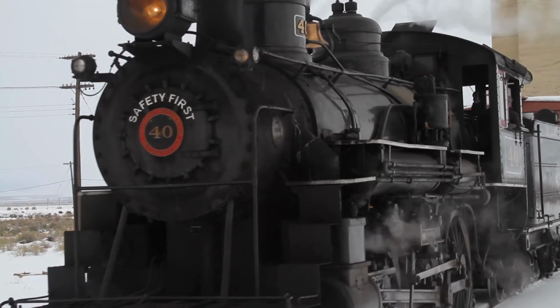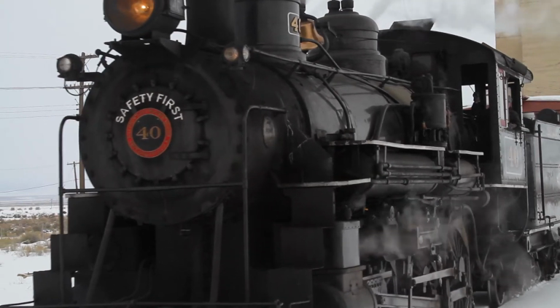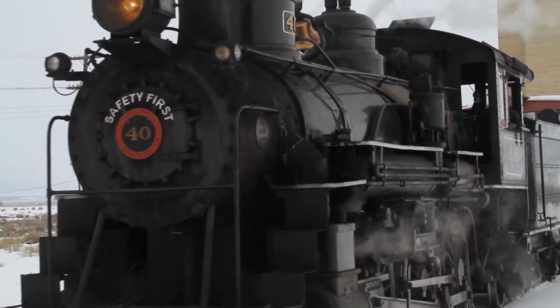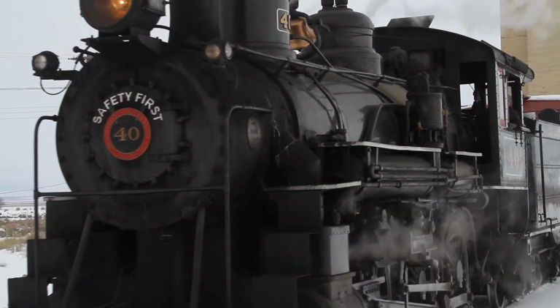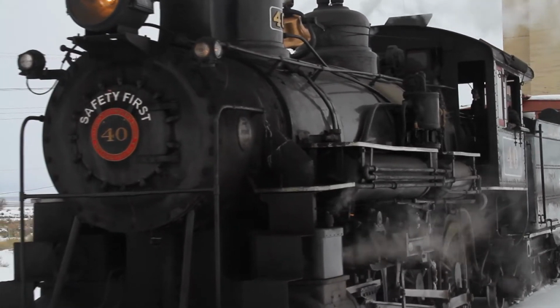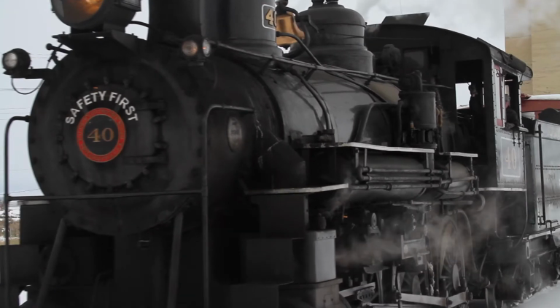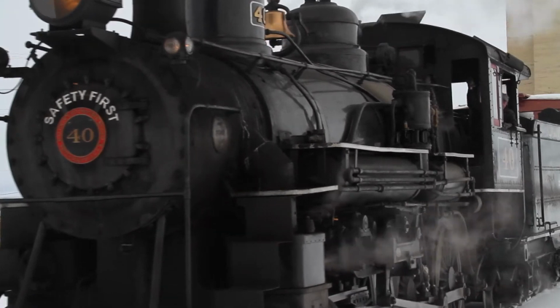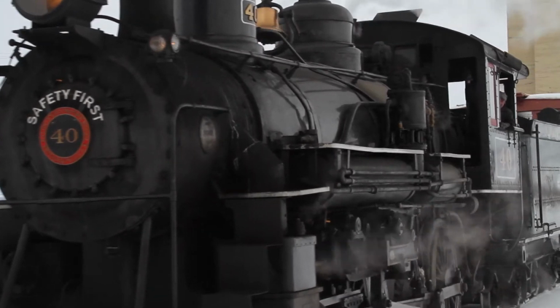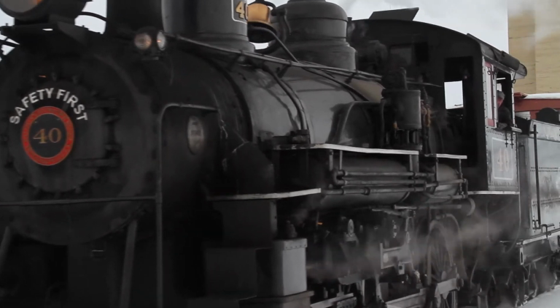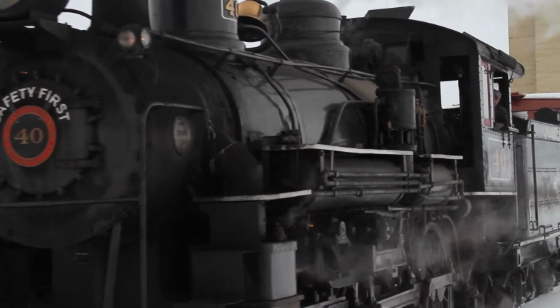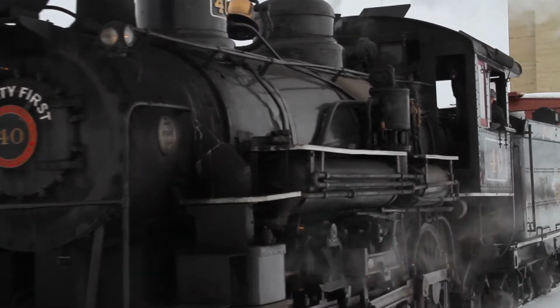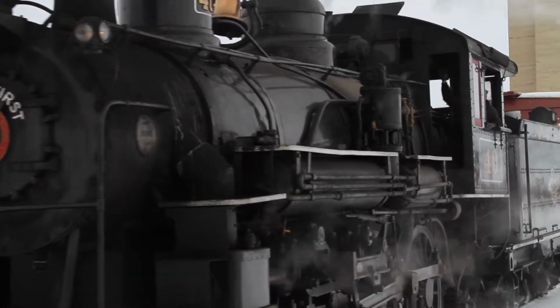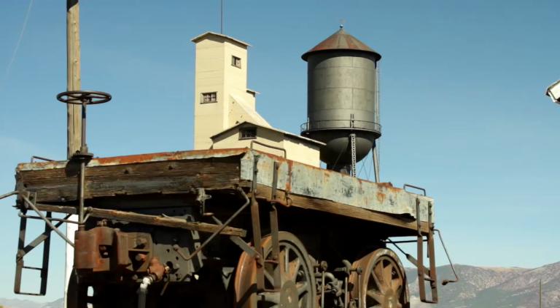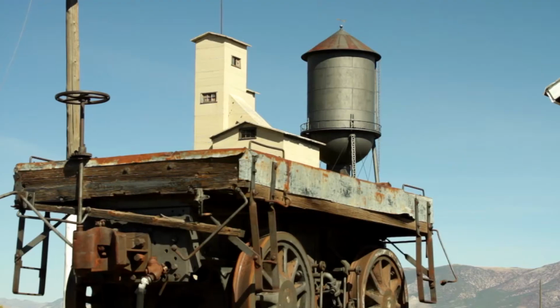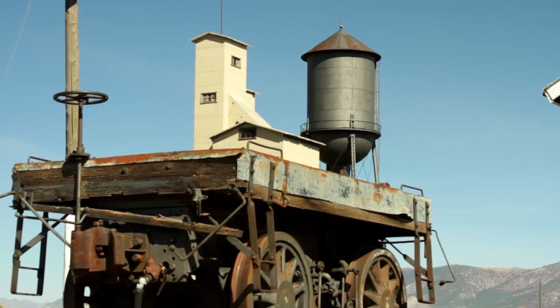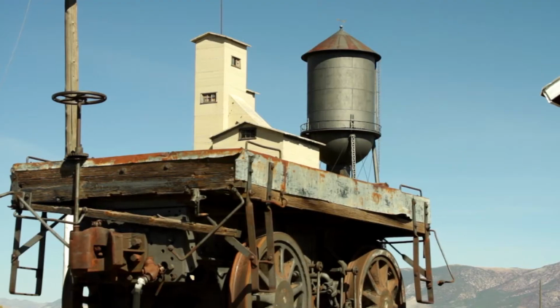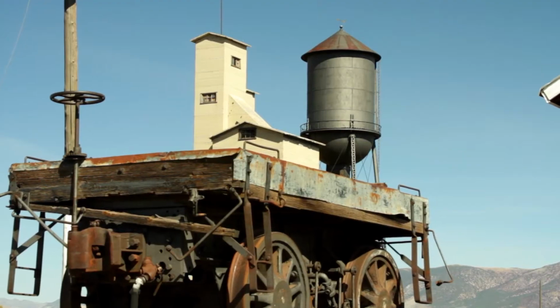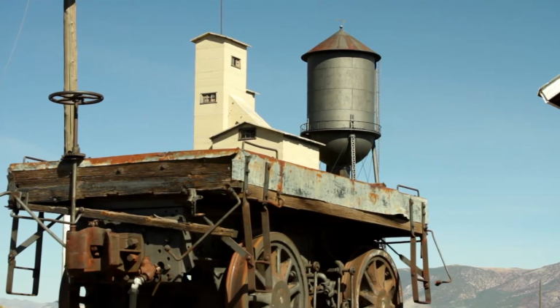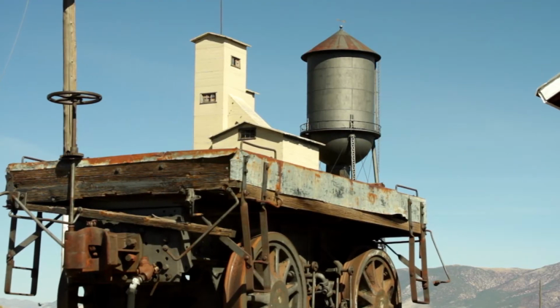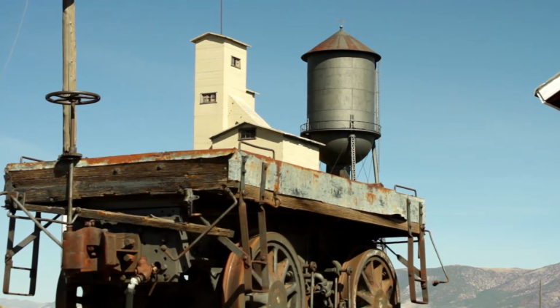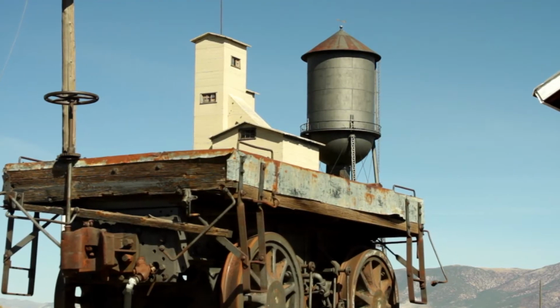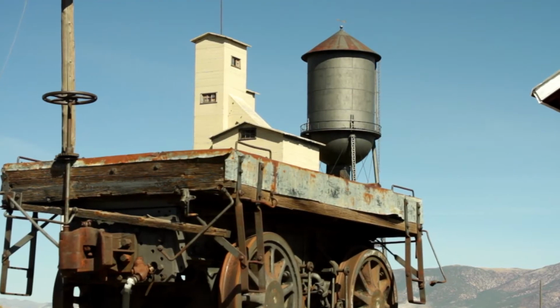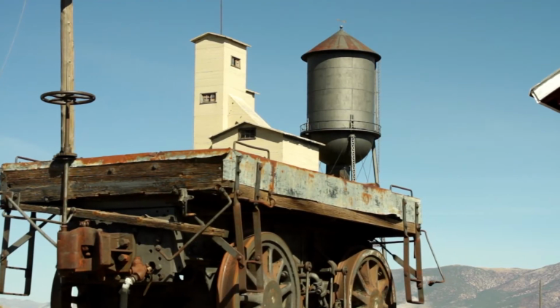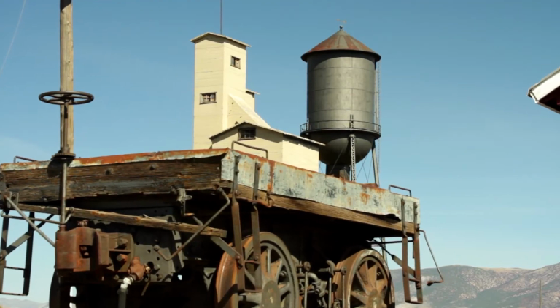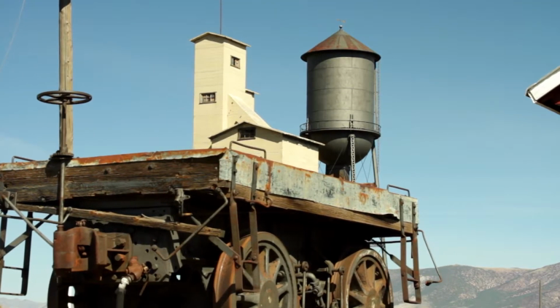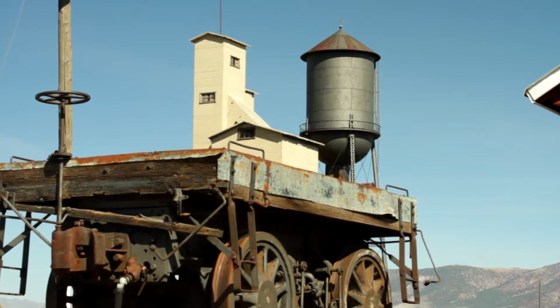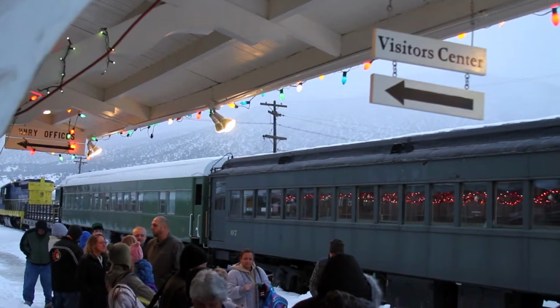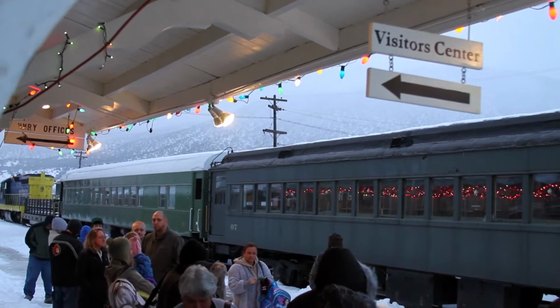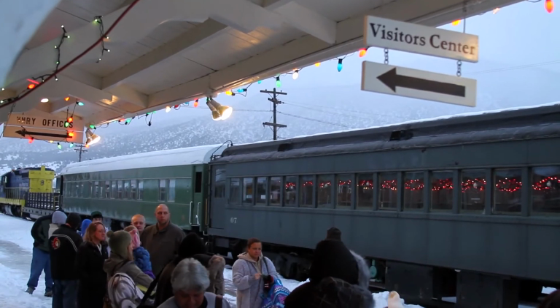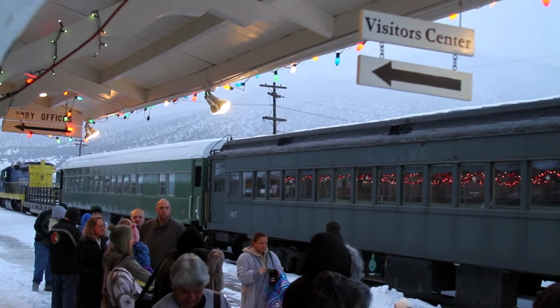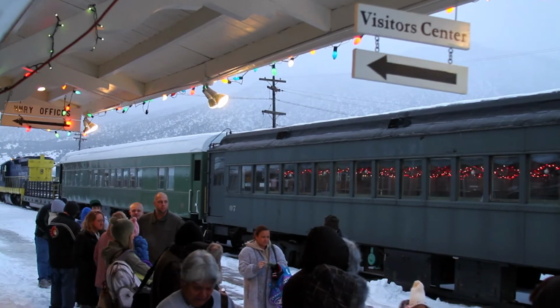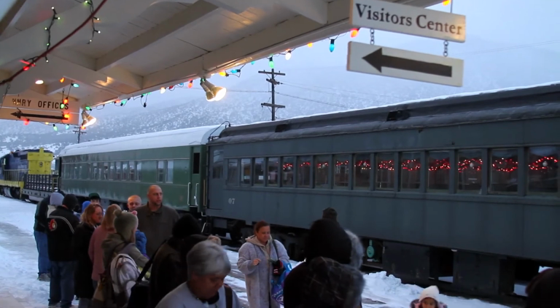The Nevada Northern Railway is actually a four-season railroad. We have events every season of the year.